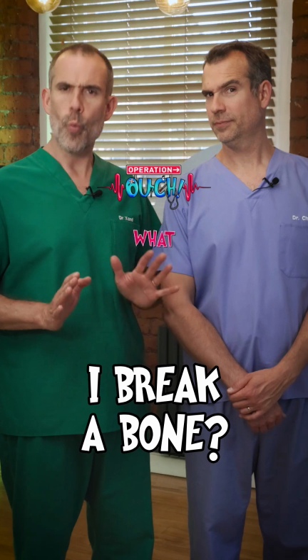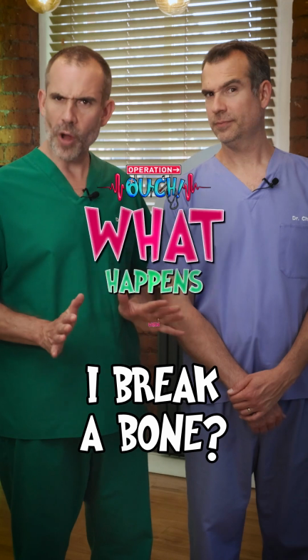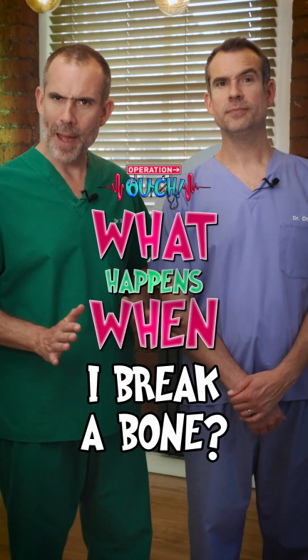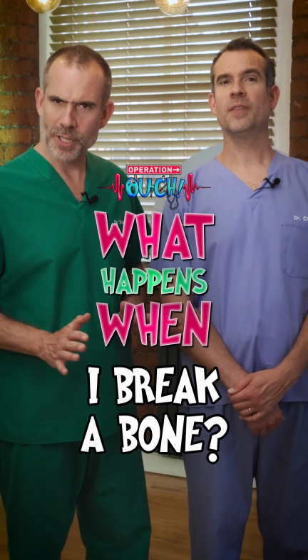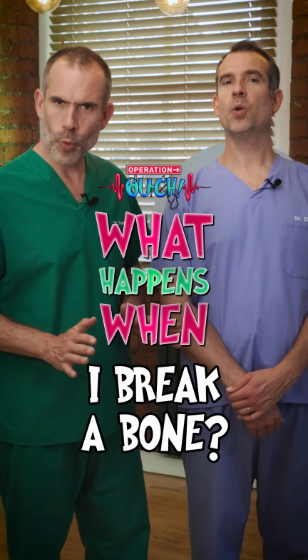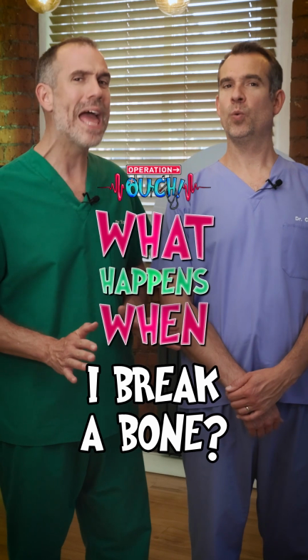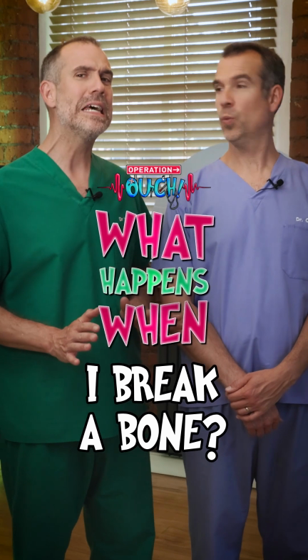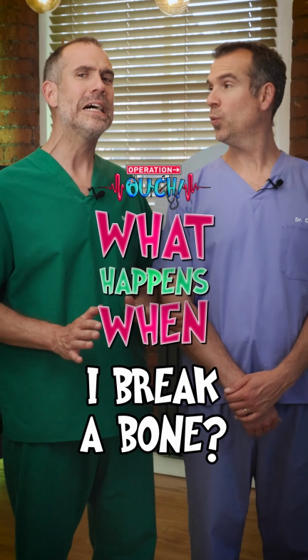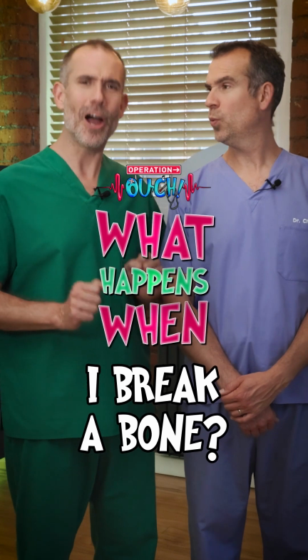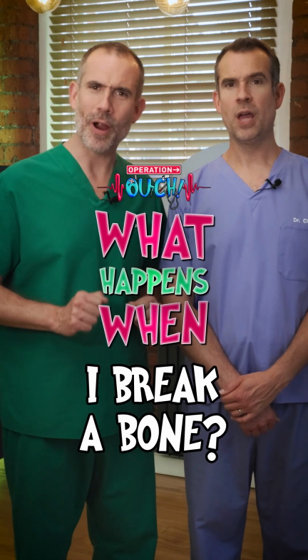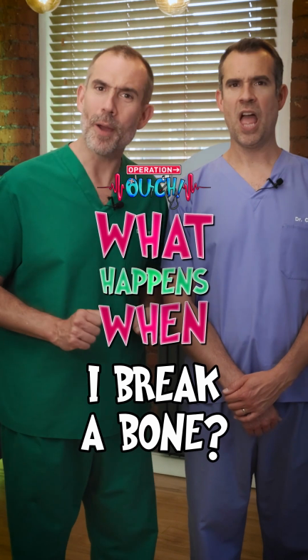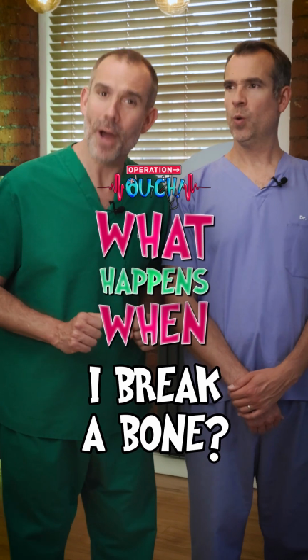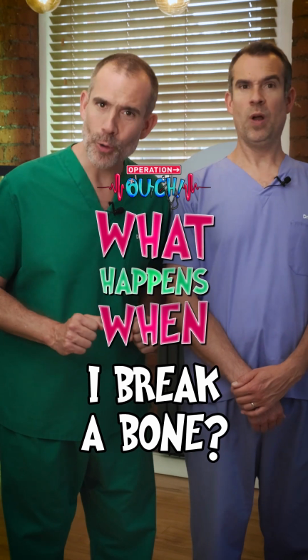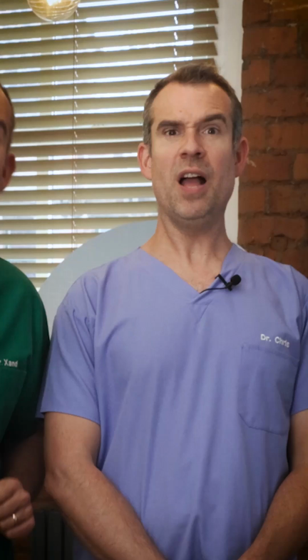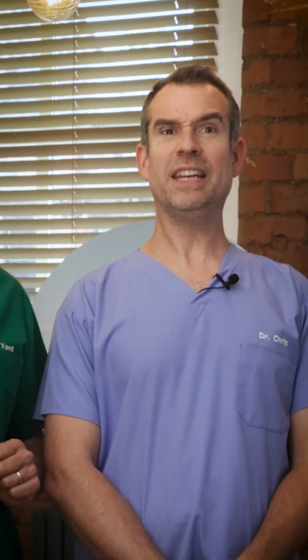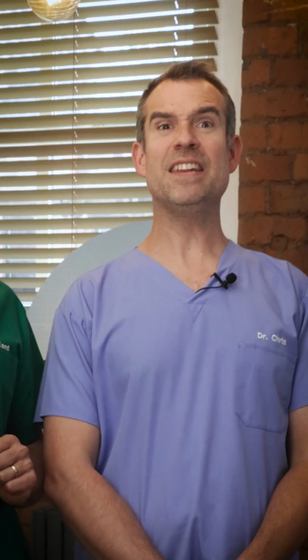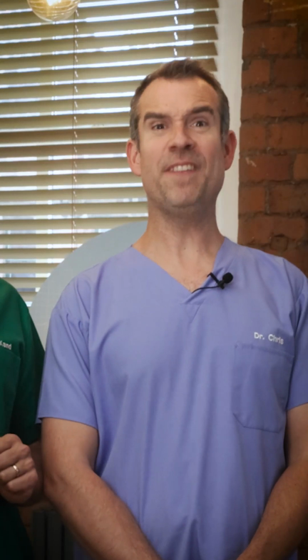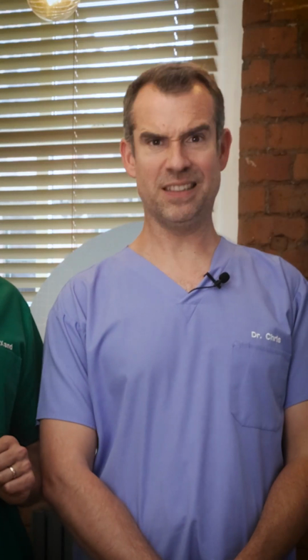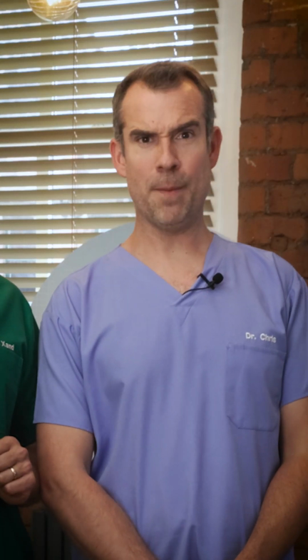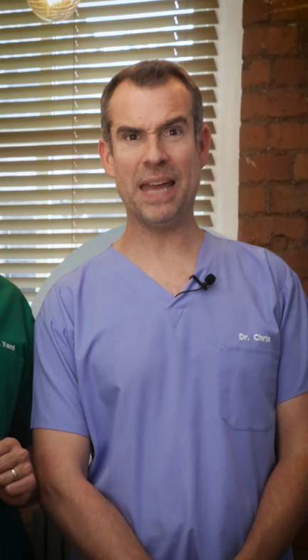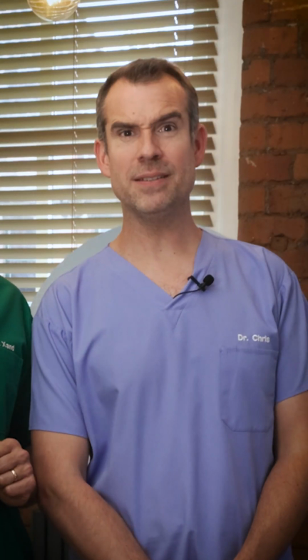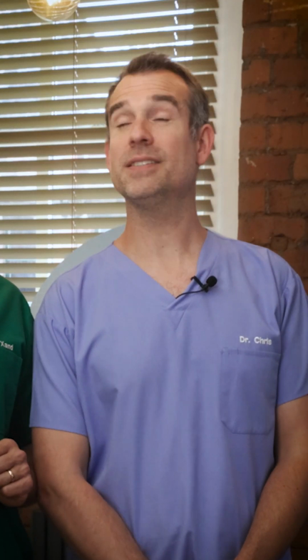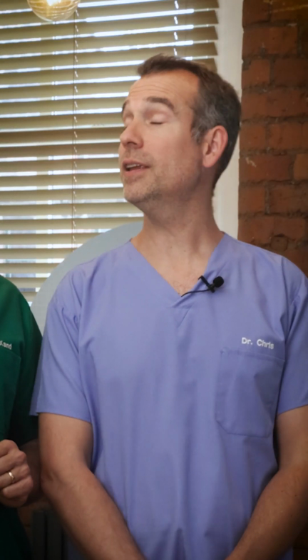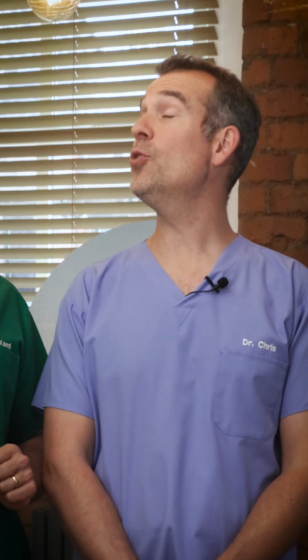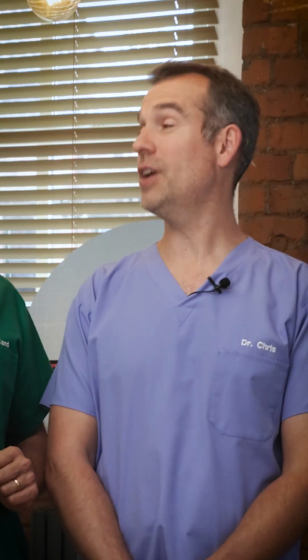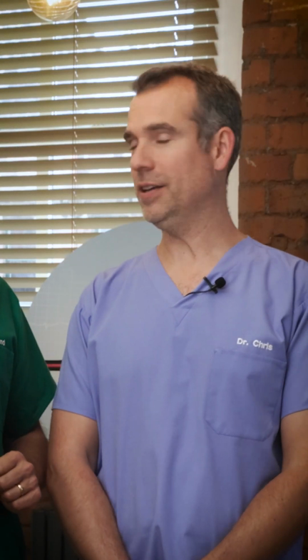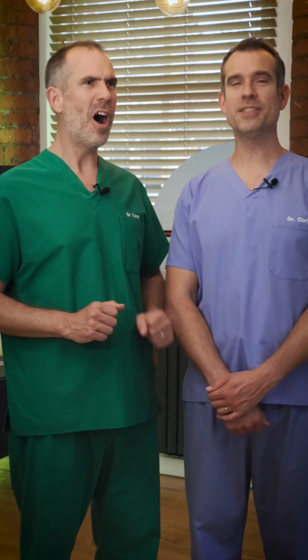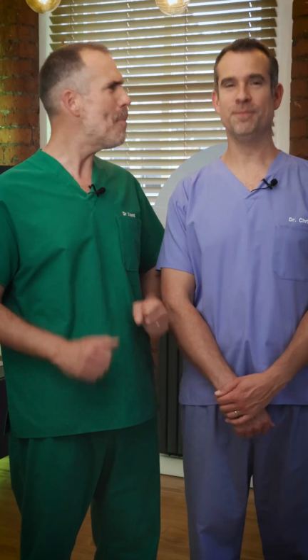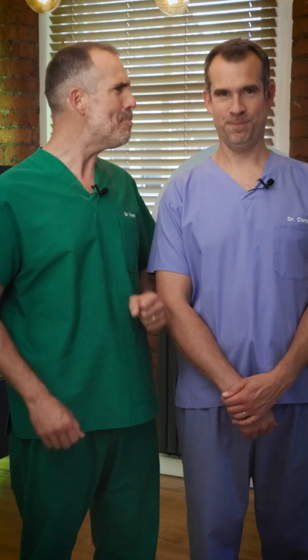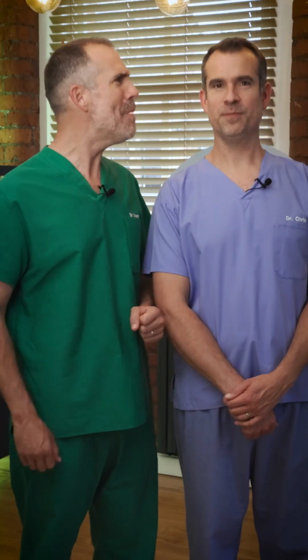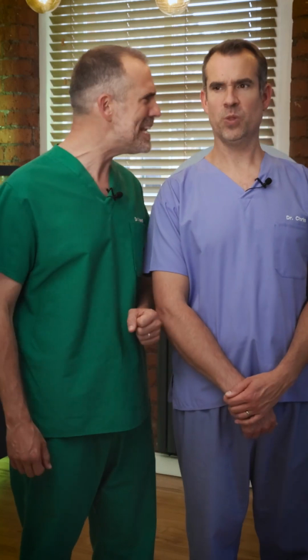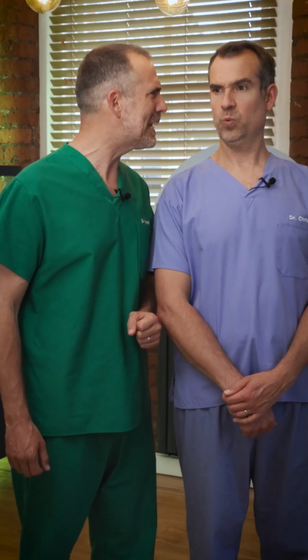What happens when I break a bone? I'm going to need a felt tip pen to sign your cast. I meant medically!